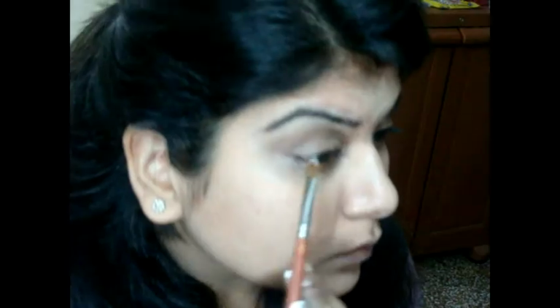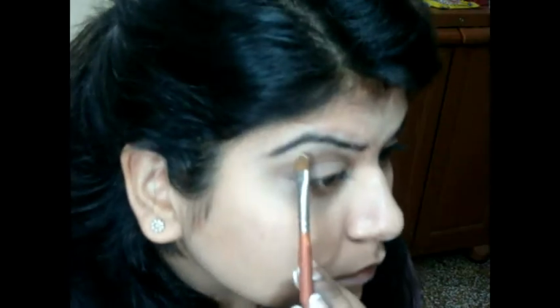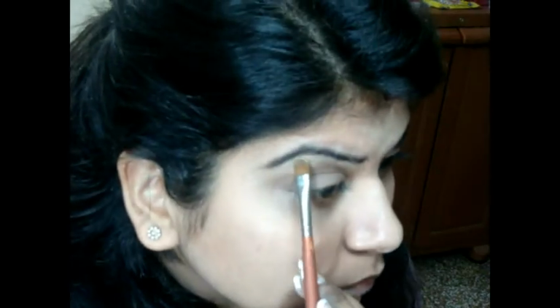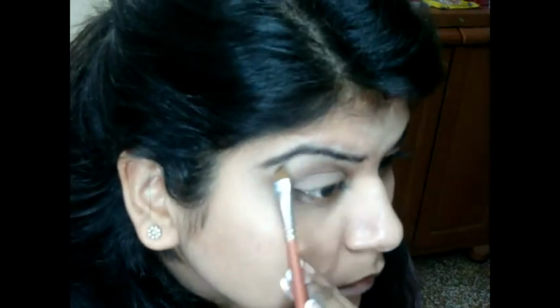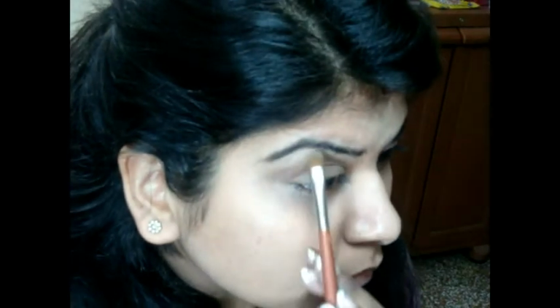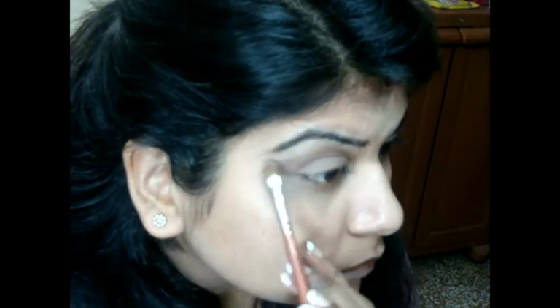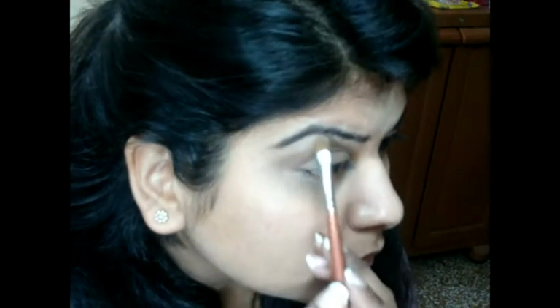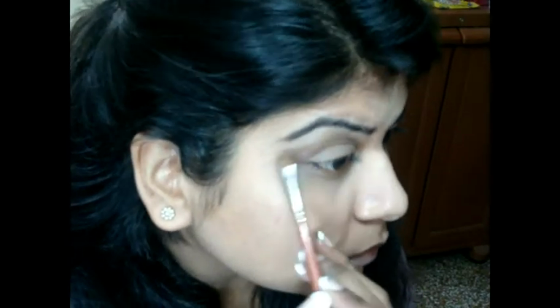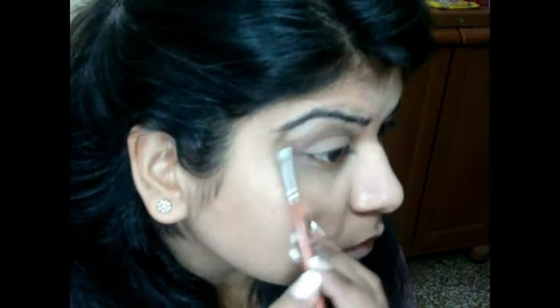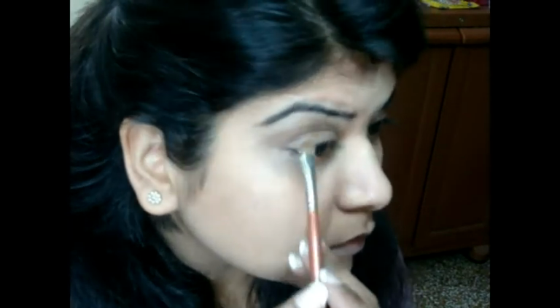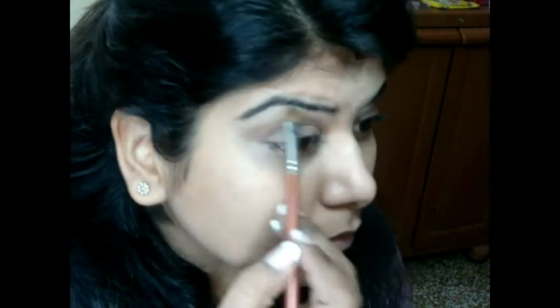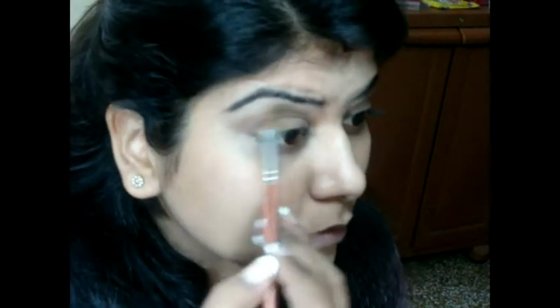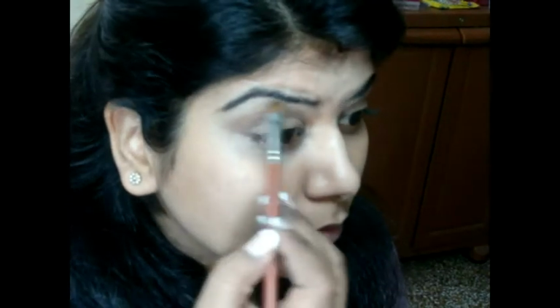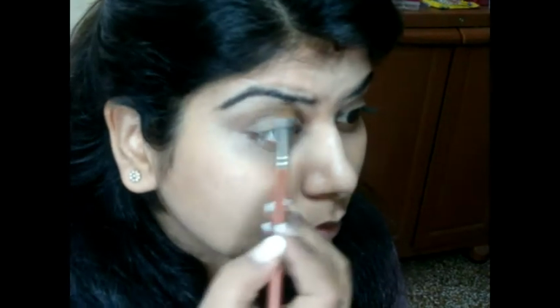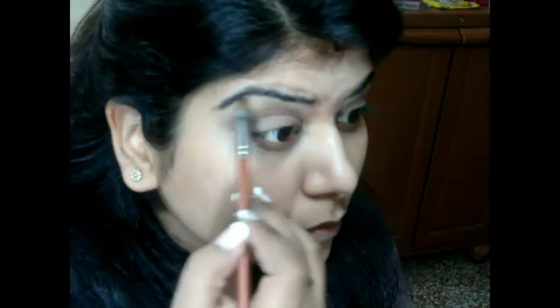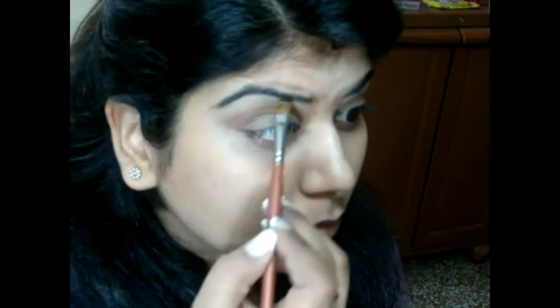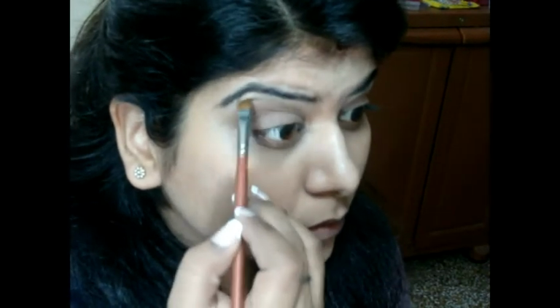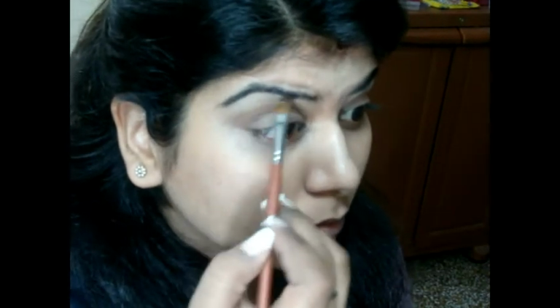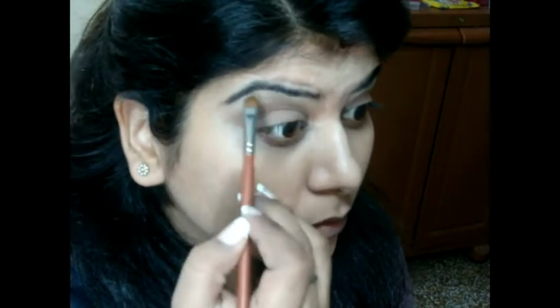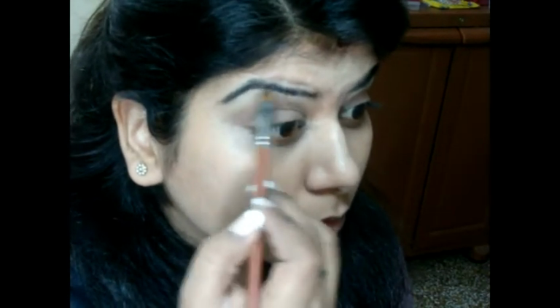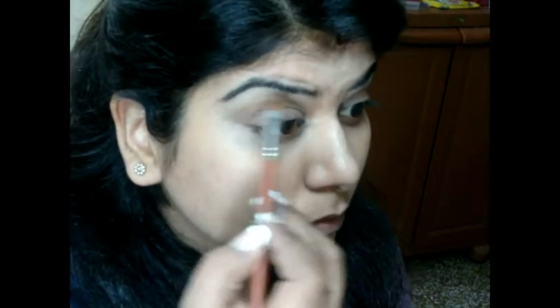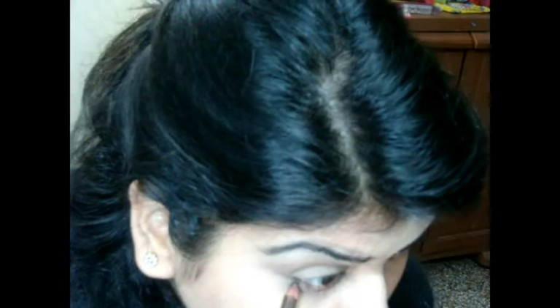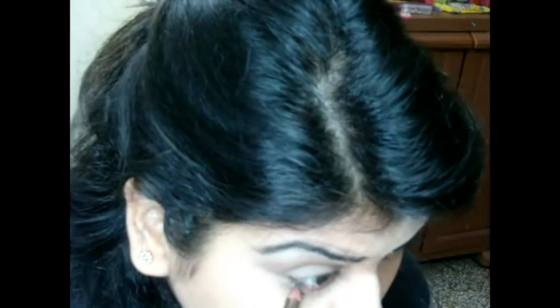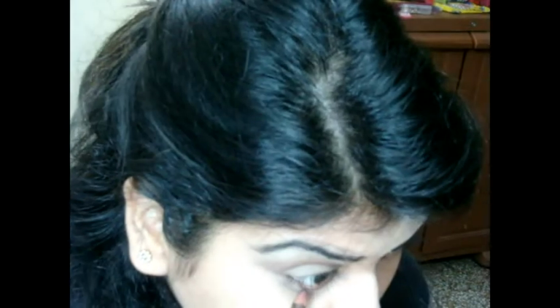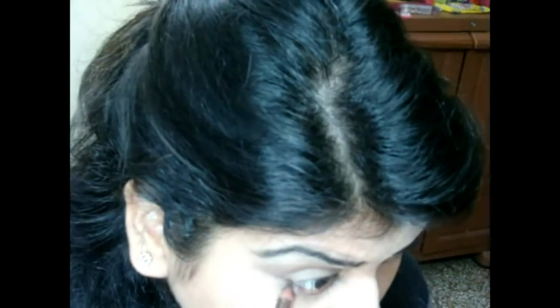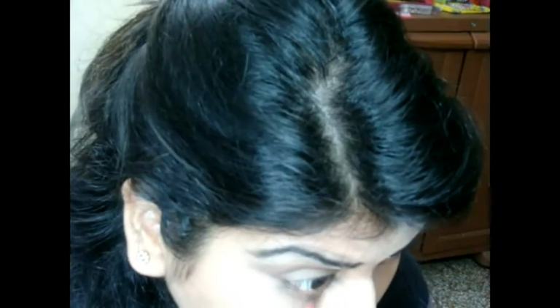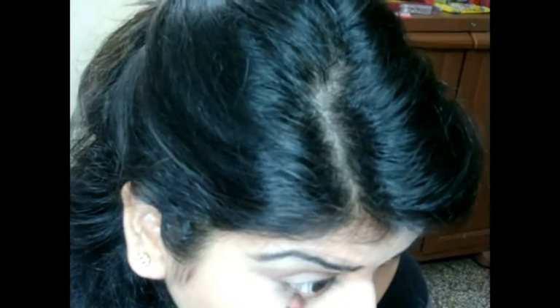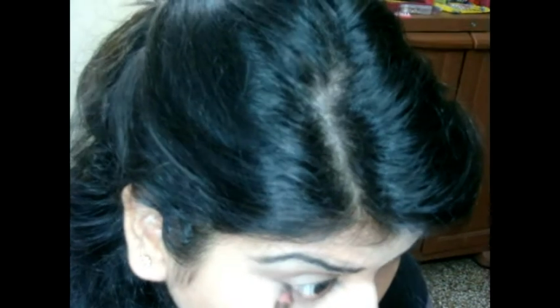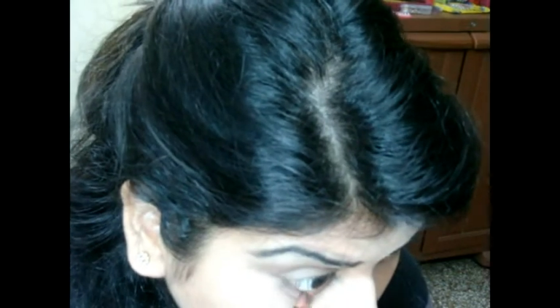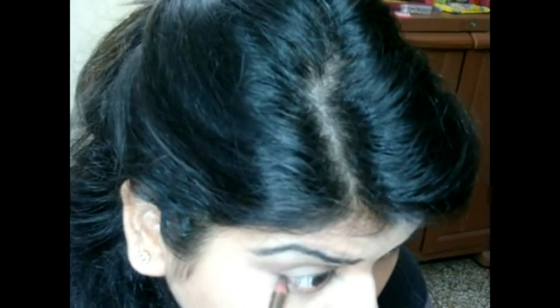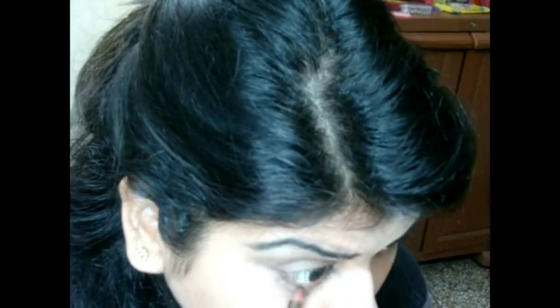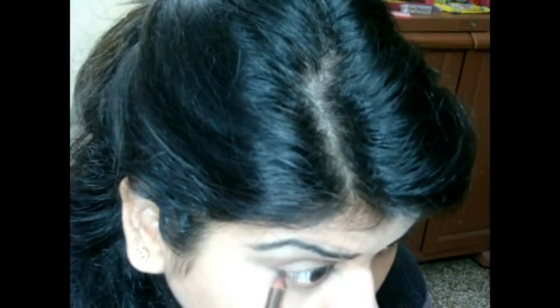Using this beautiful nude color, I'm going to apply it on the brow bone area to highlight.